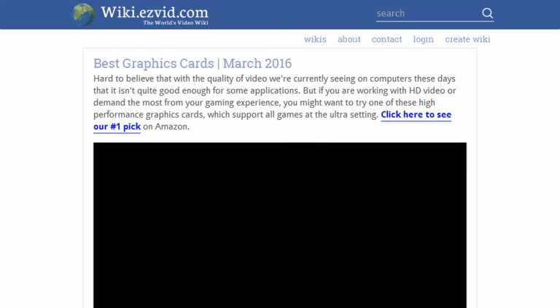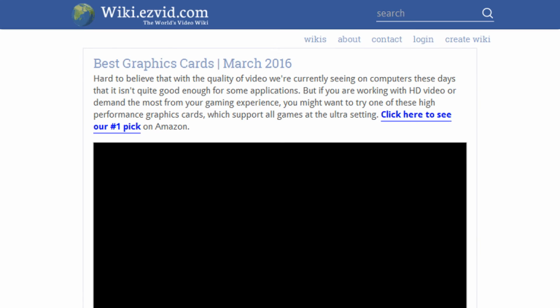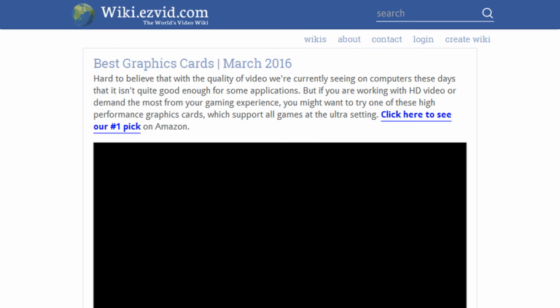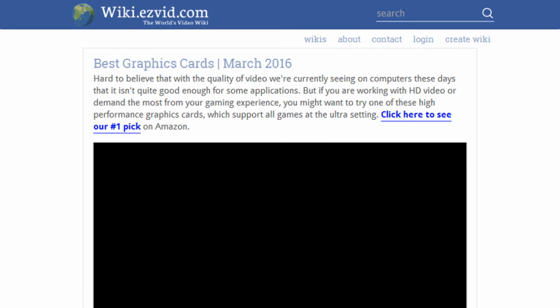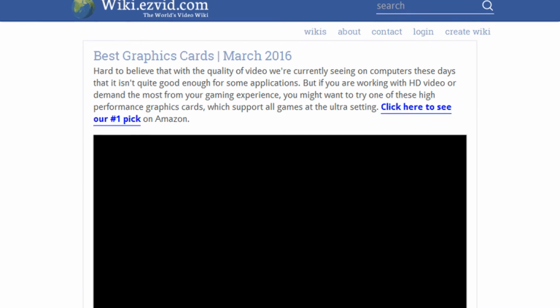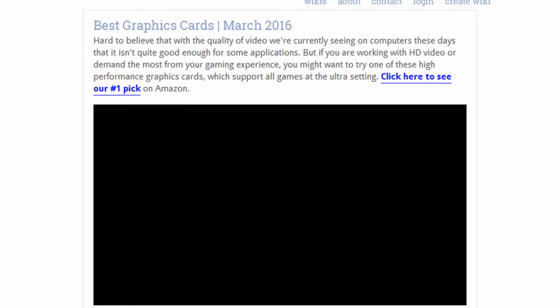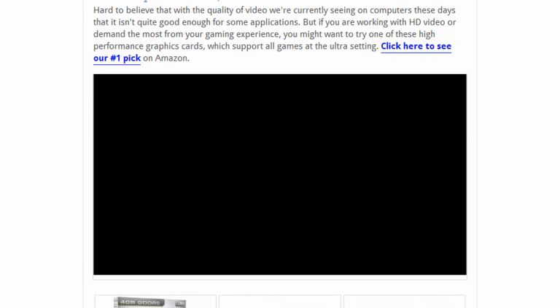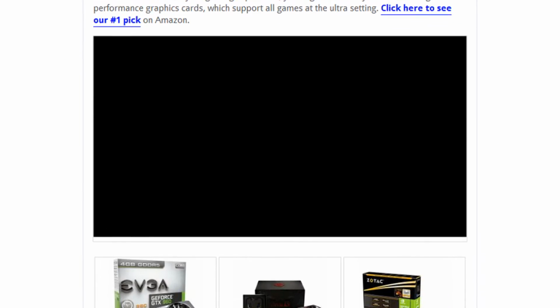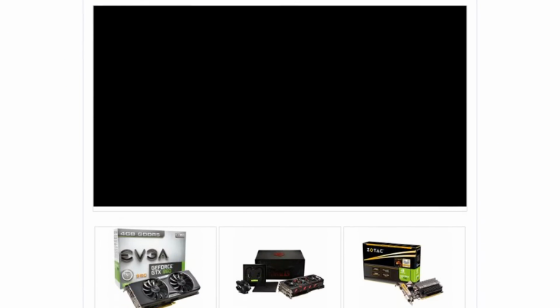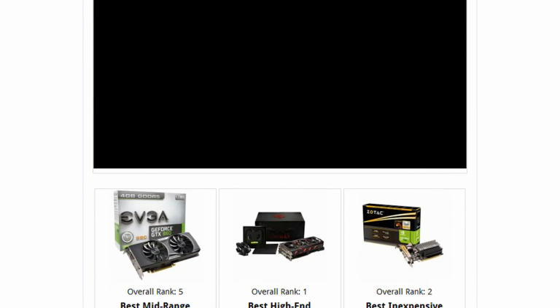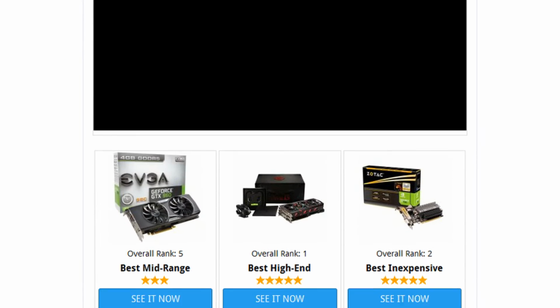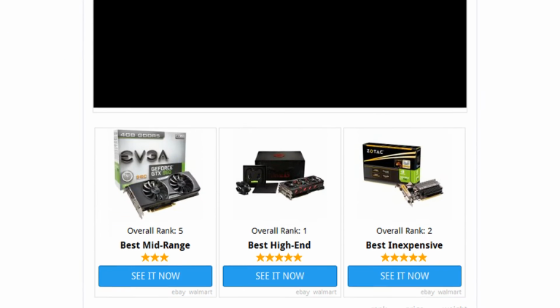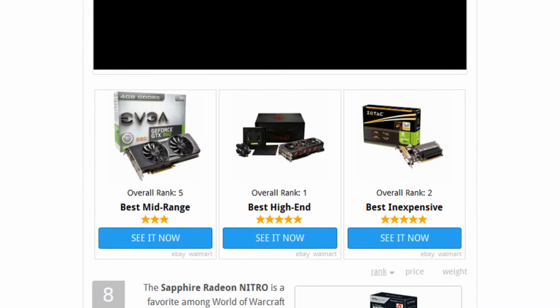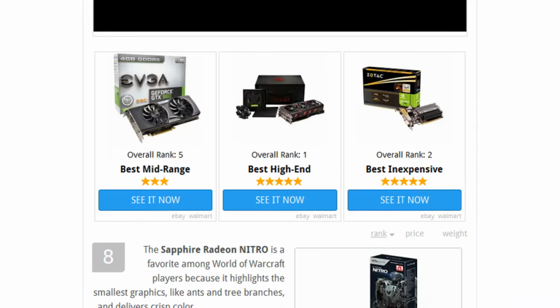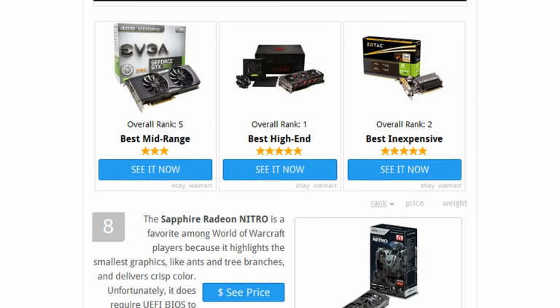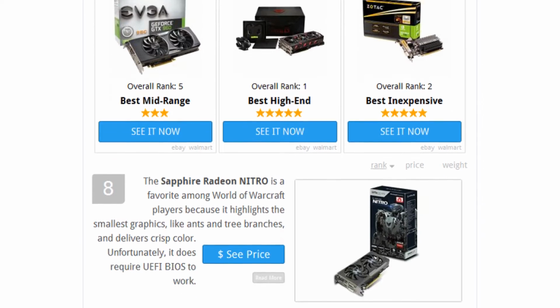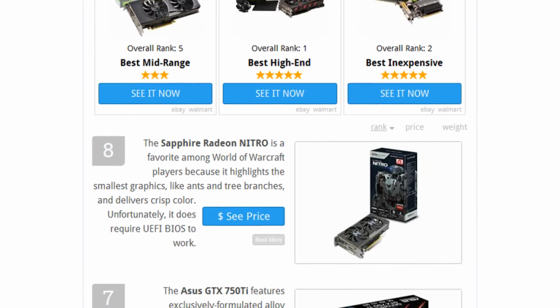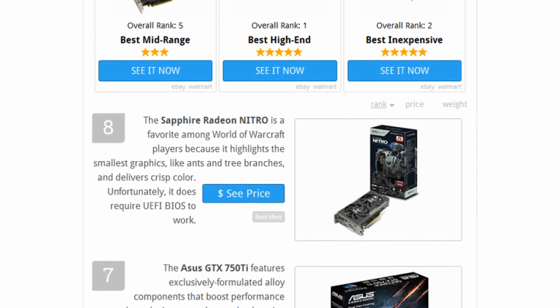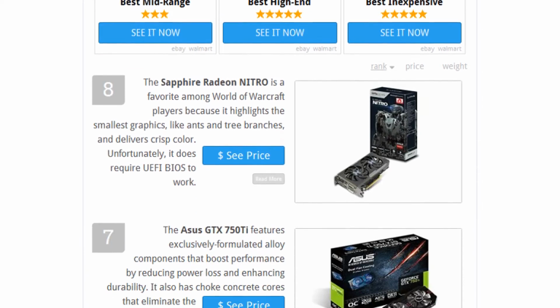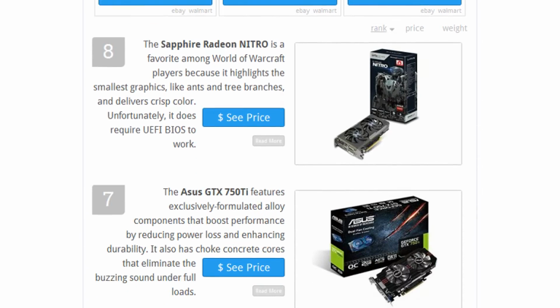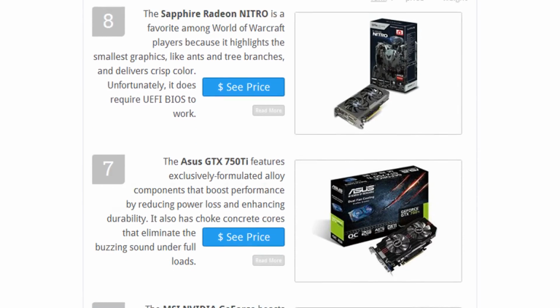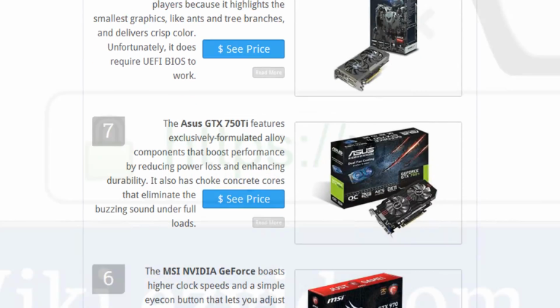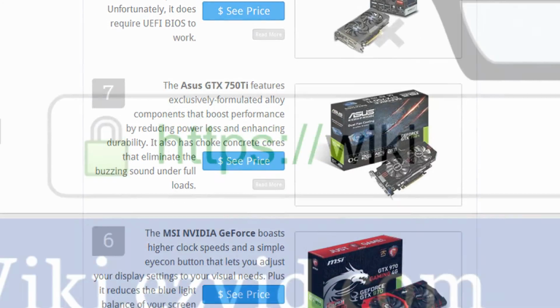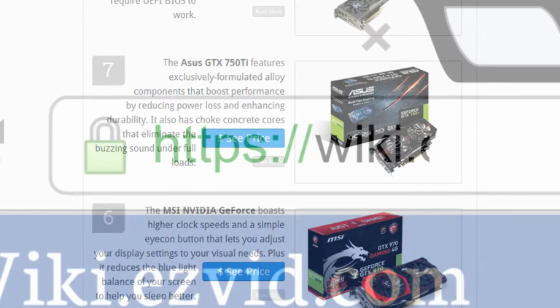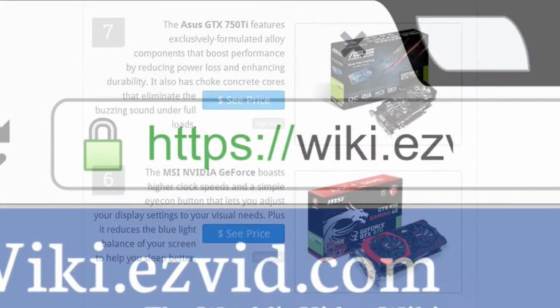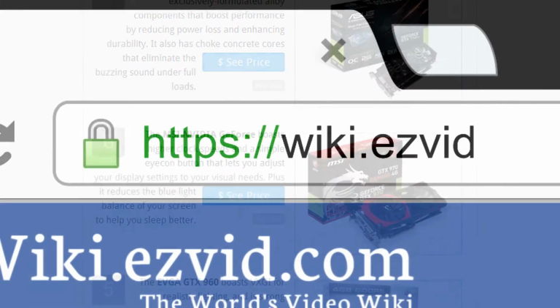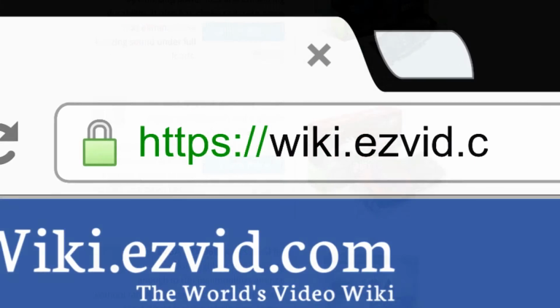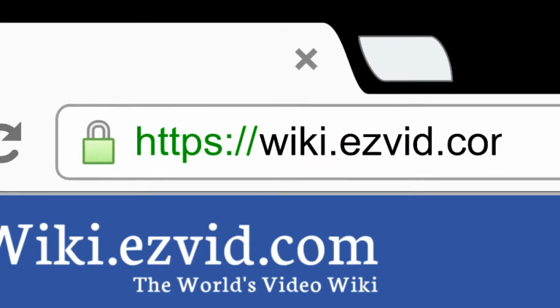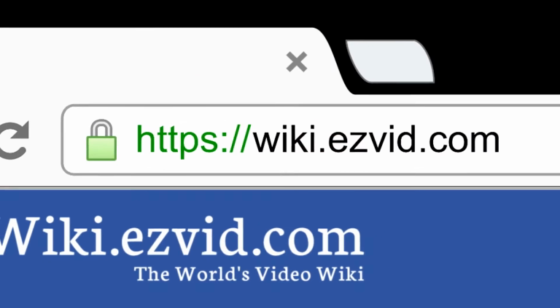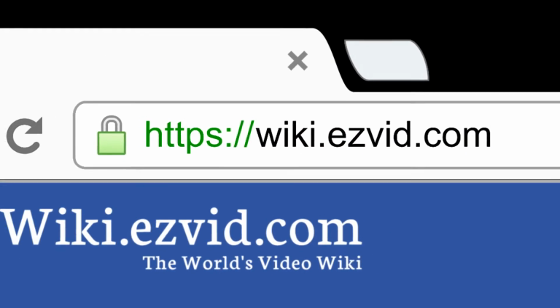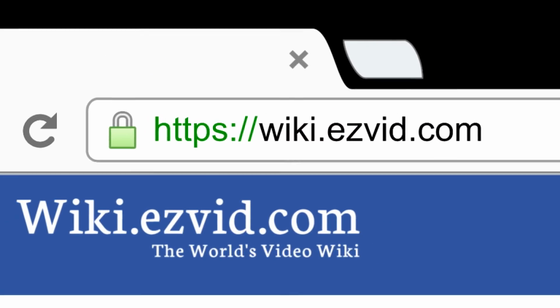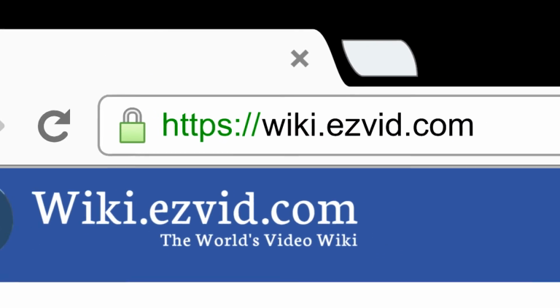To see all this stuff, go to wiki.easyvid.com and search for graphics cards or click beneath this video.